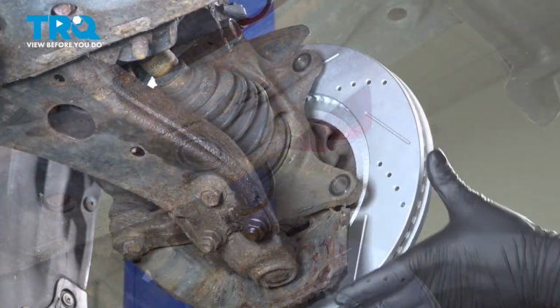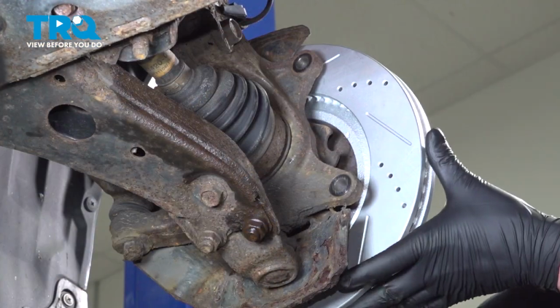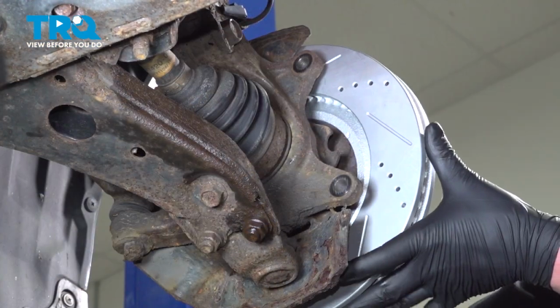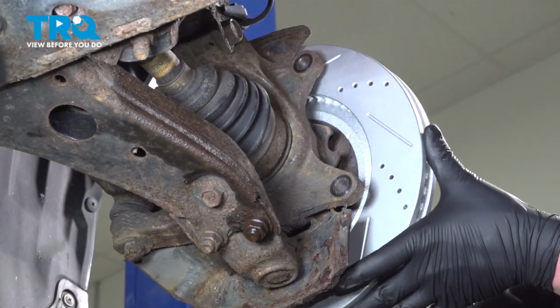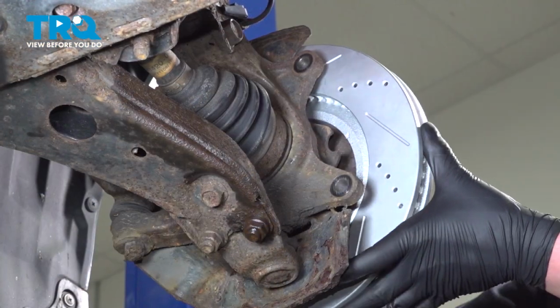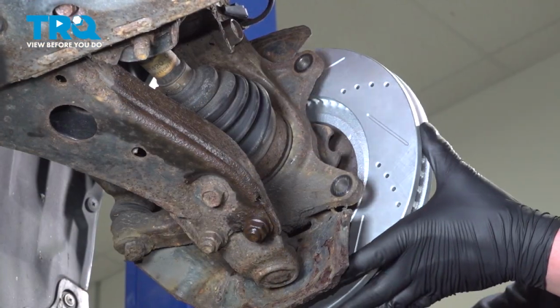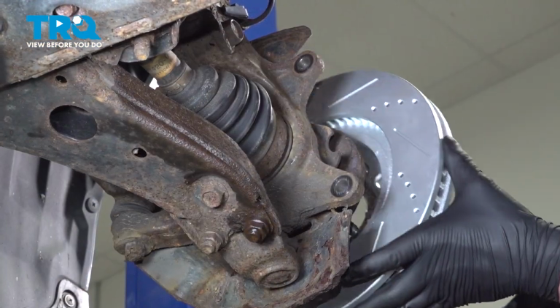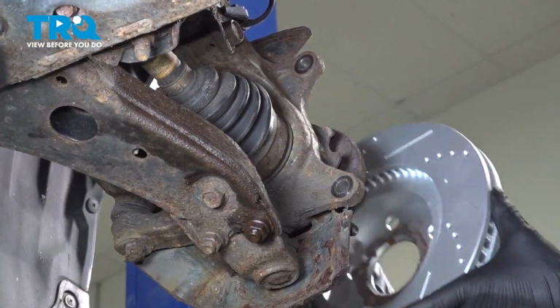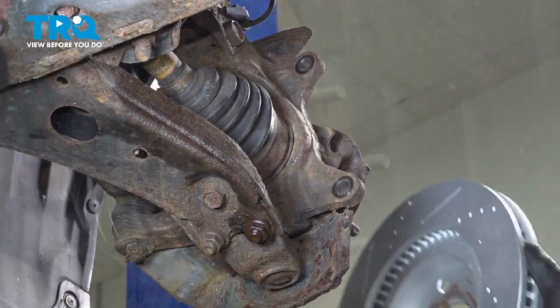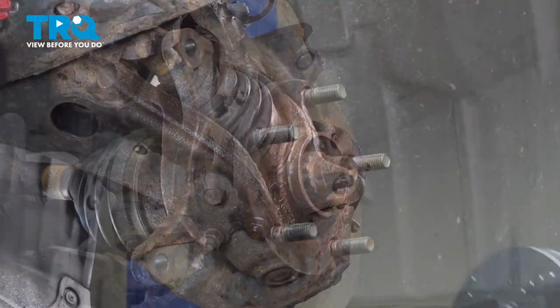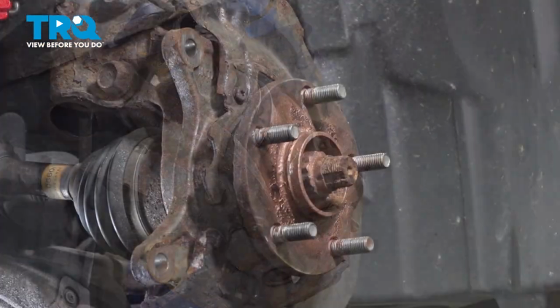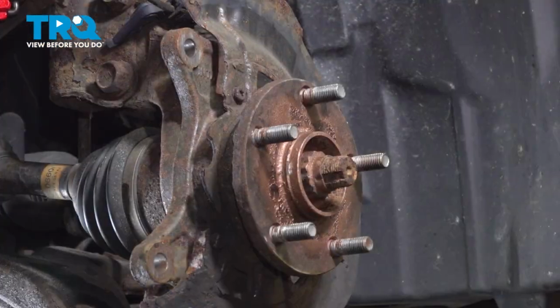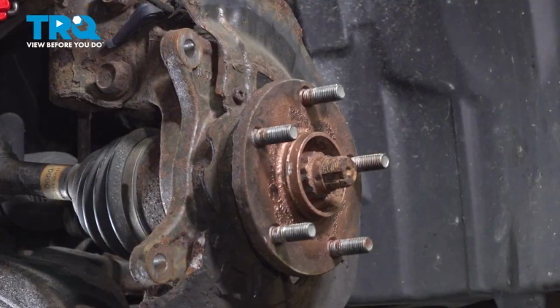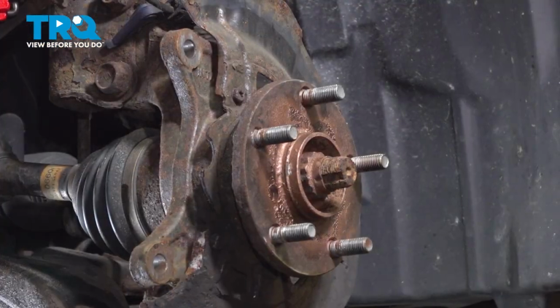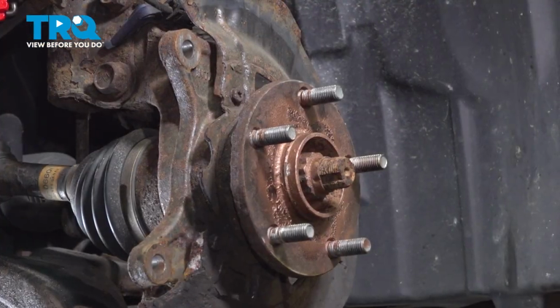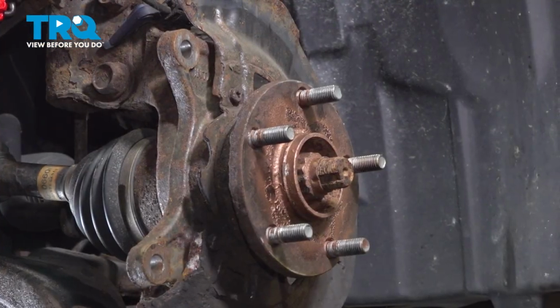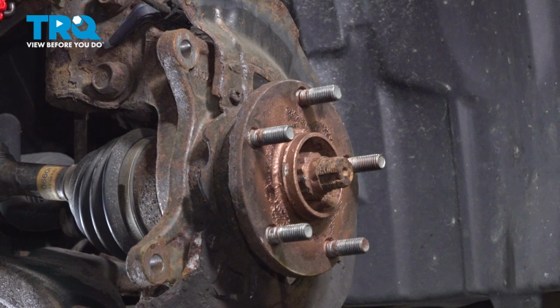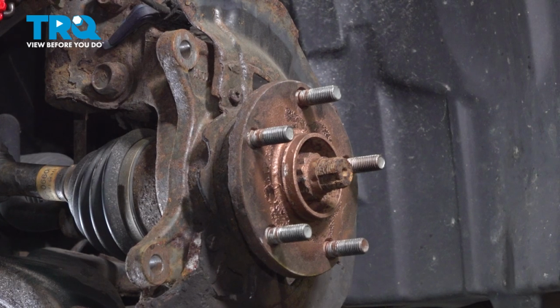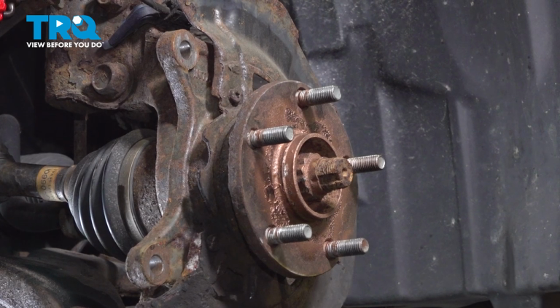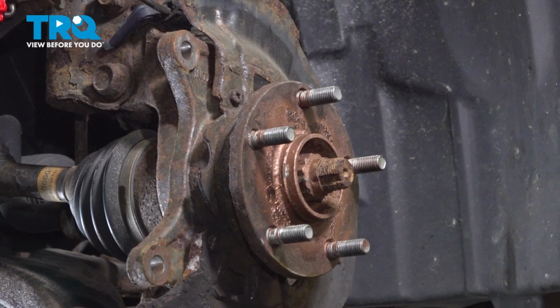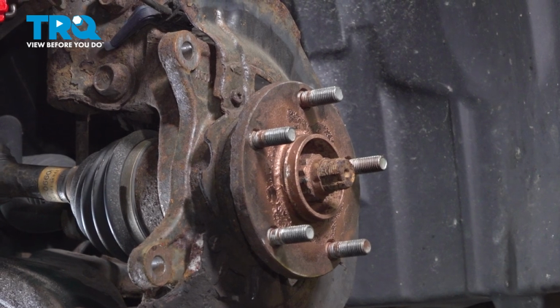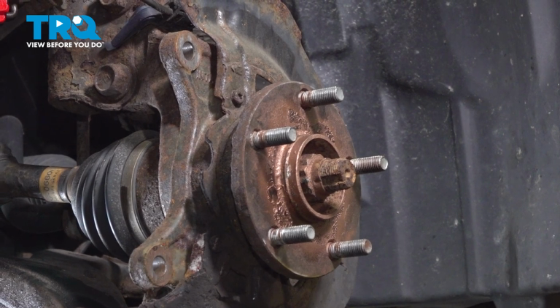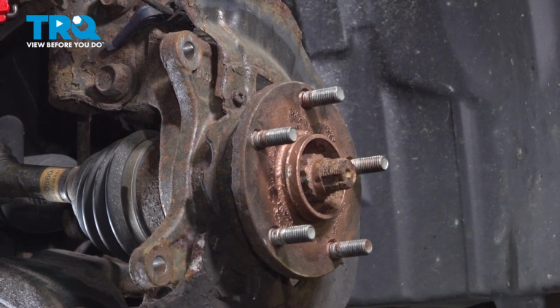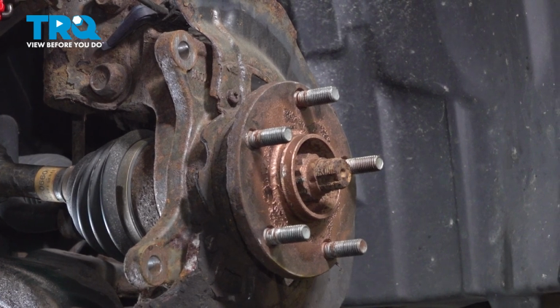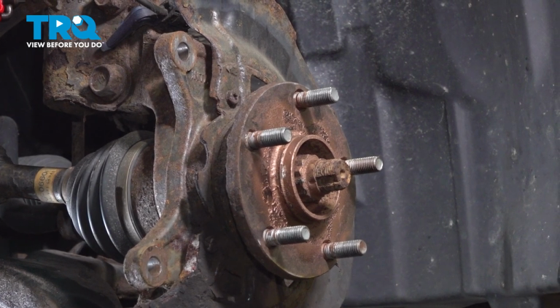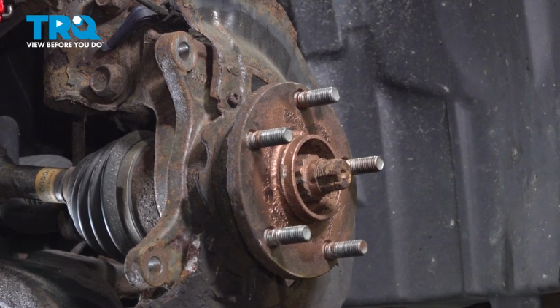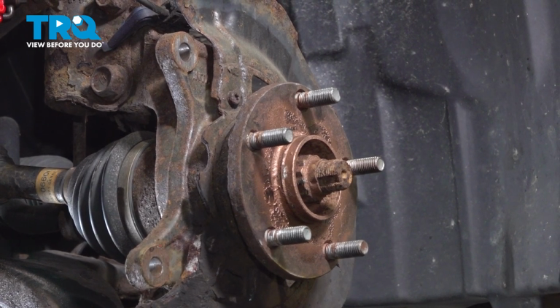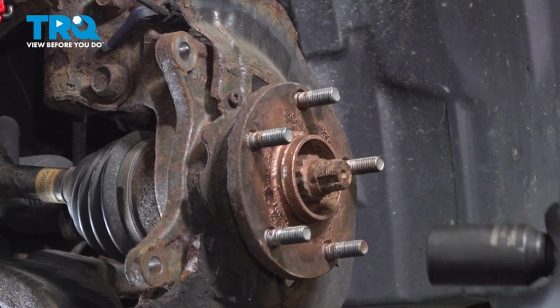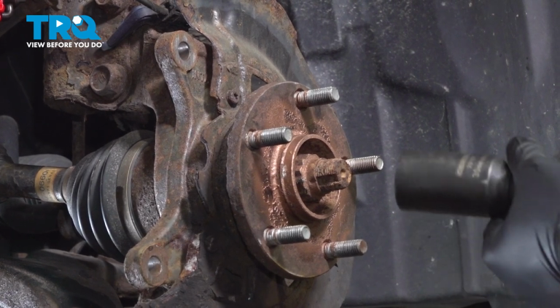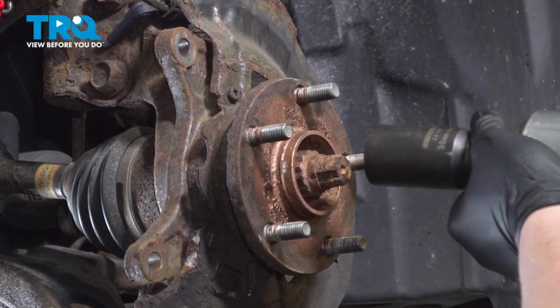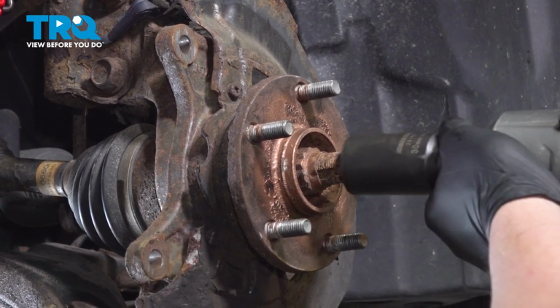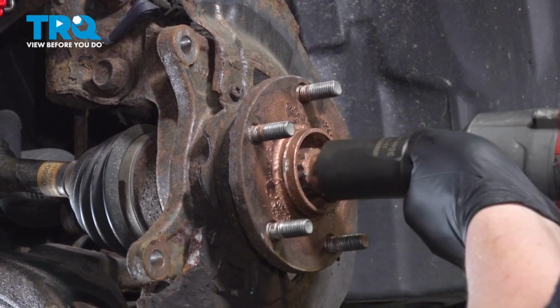Remove the rotor. Using a 30-millimeter axle nut socket, remove the axle nut.